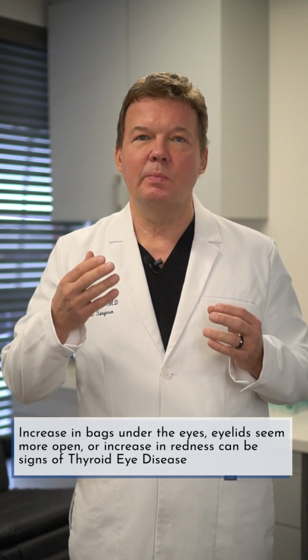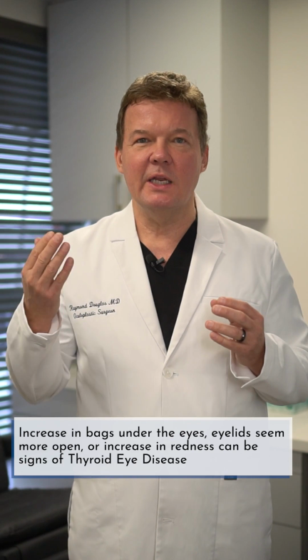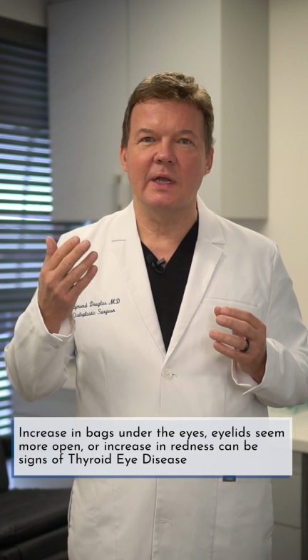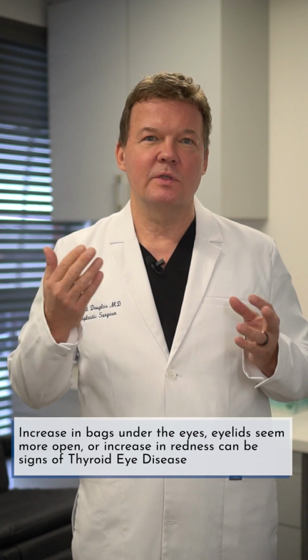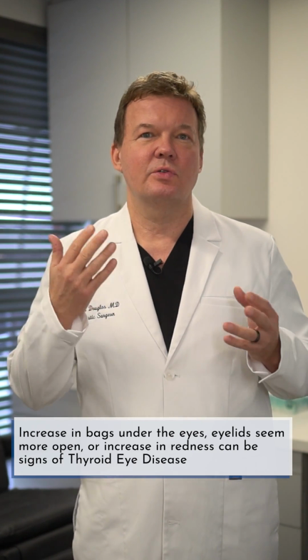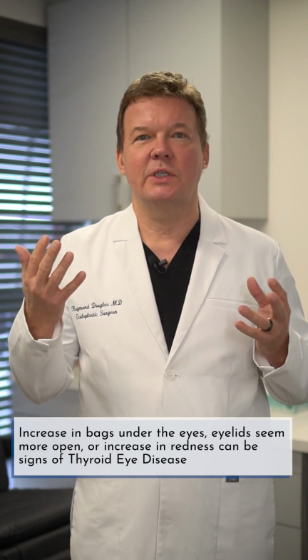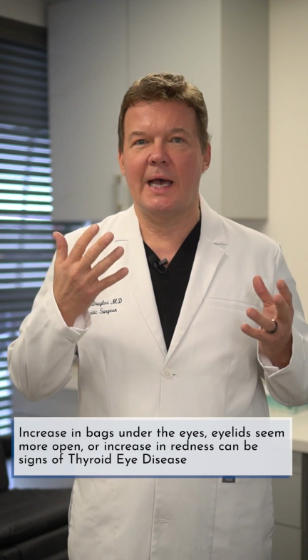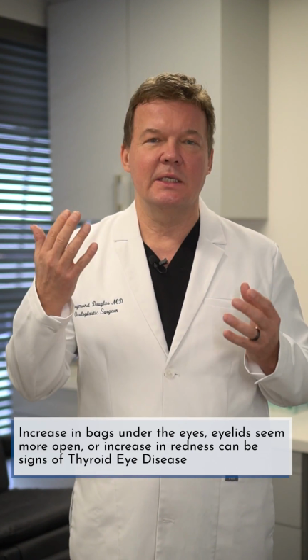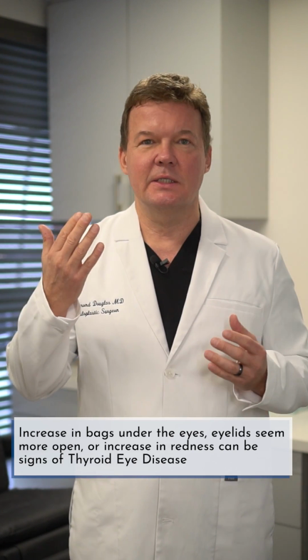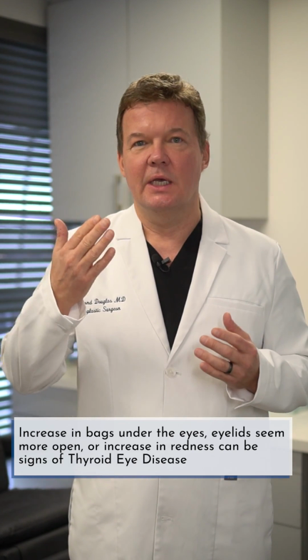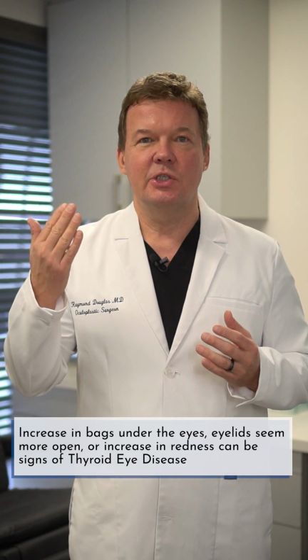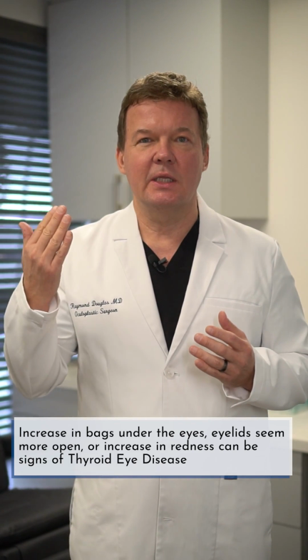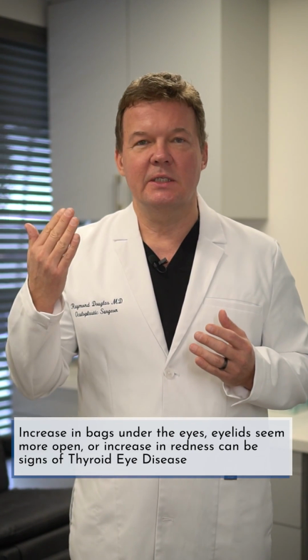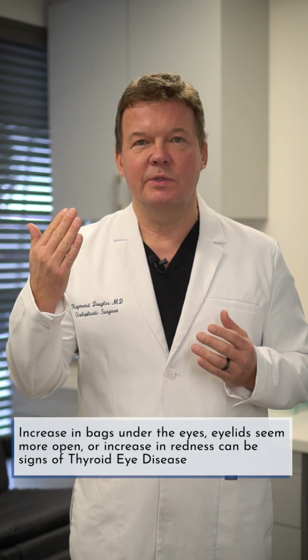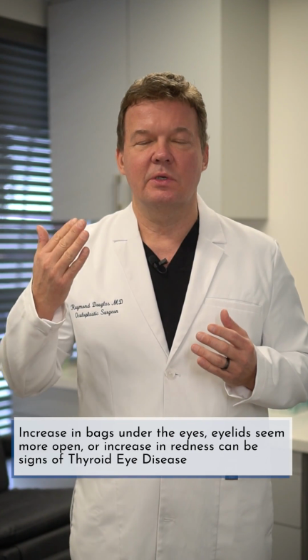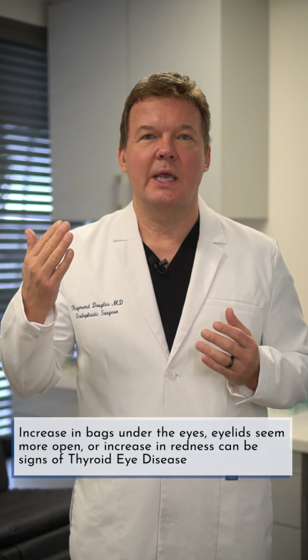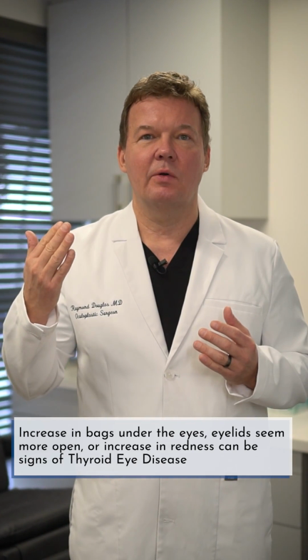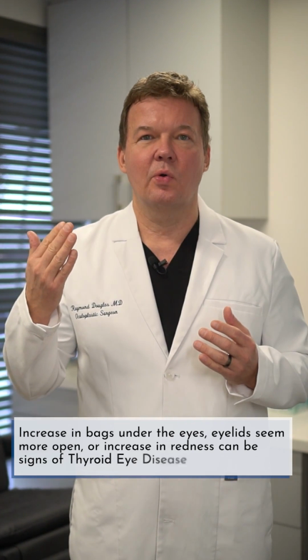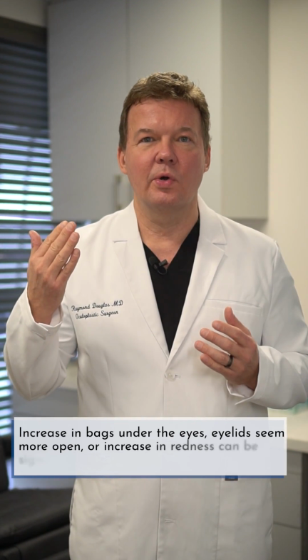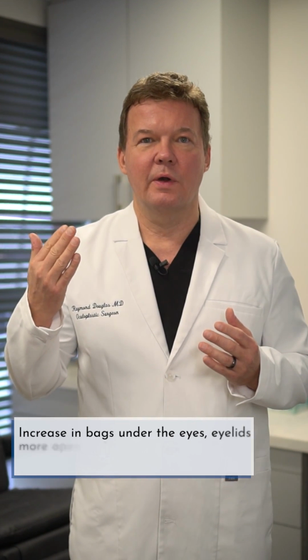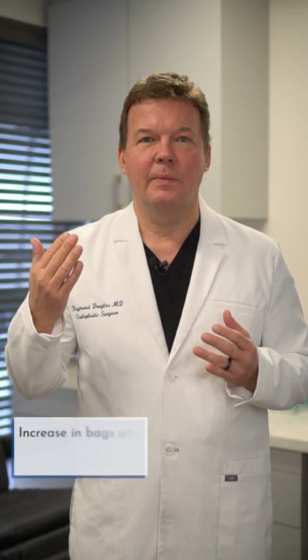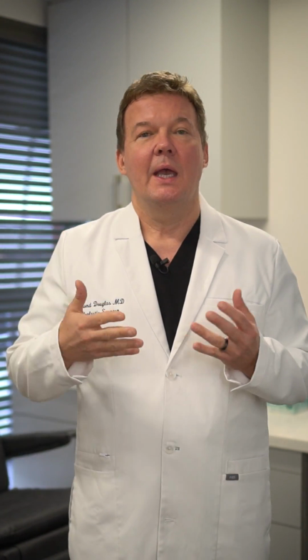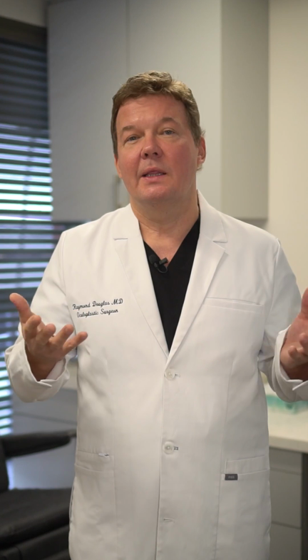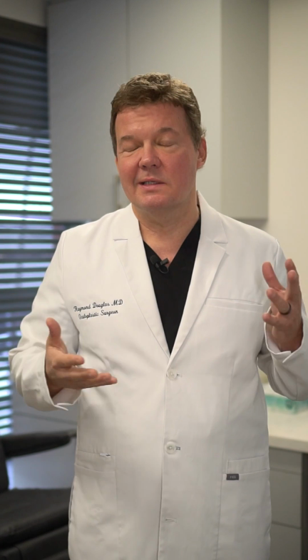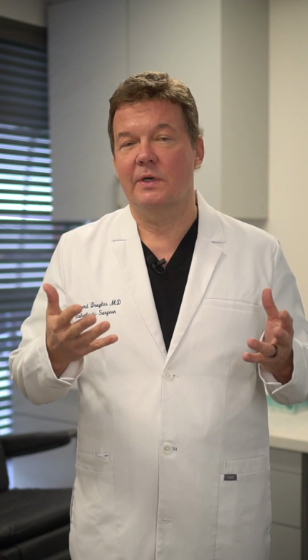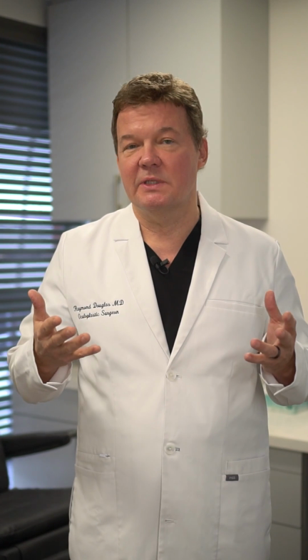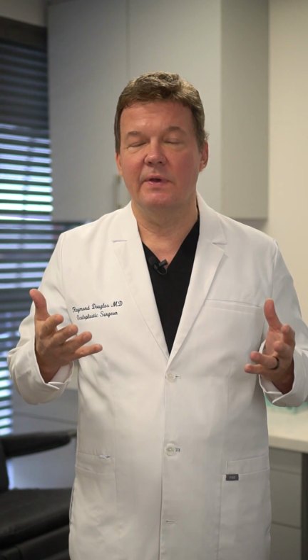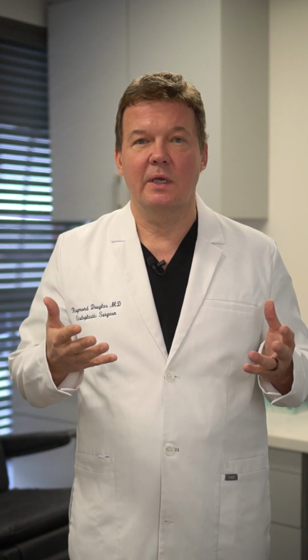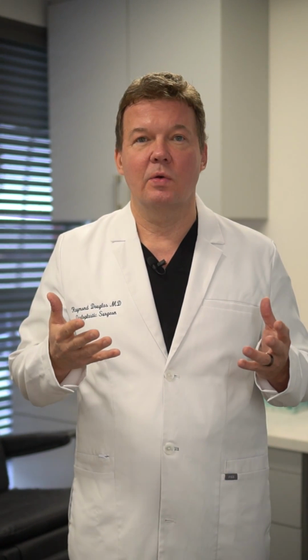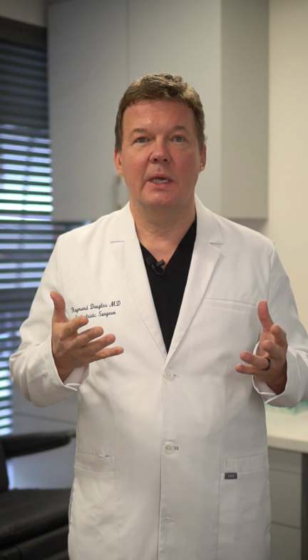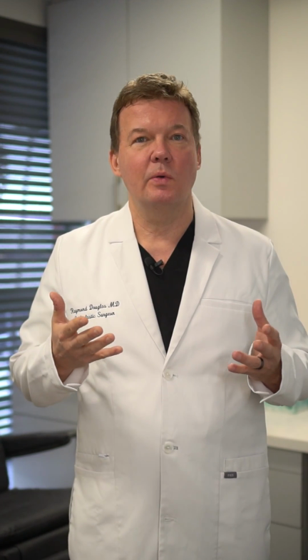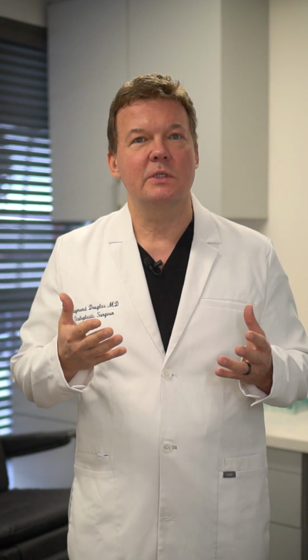You might even have a gelatinous, jelly-like substance on the outer corner of your eyes — that's a very specific thing called chemosis. That's not usually normal and certainly needs to be checked out.